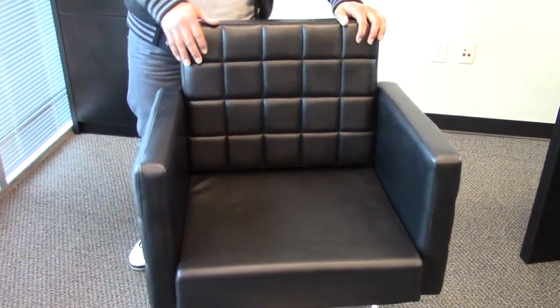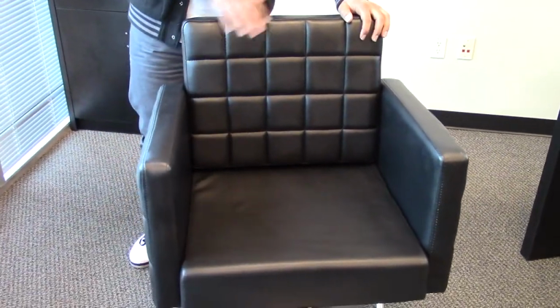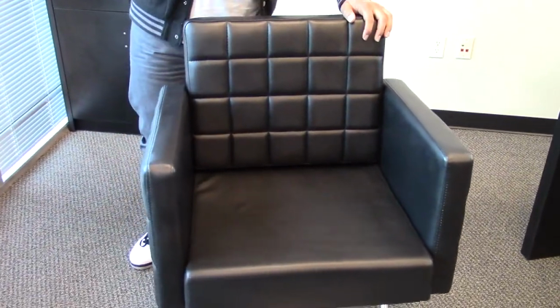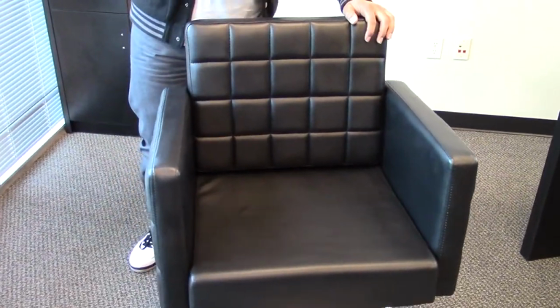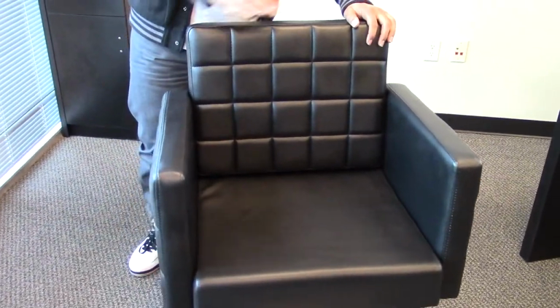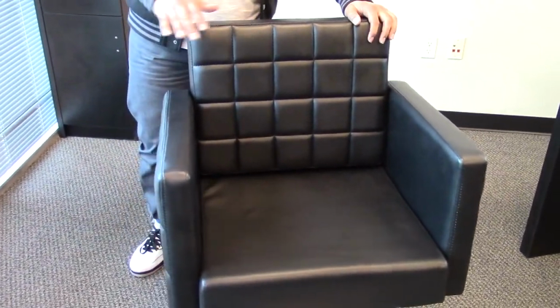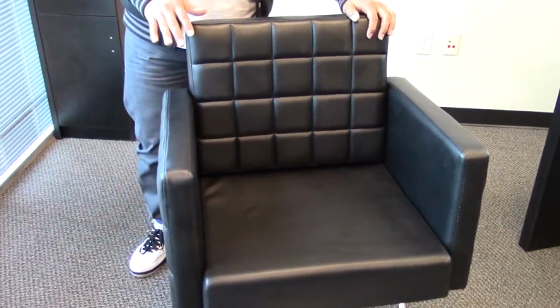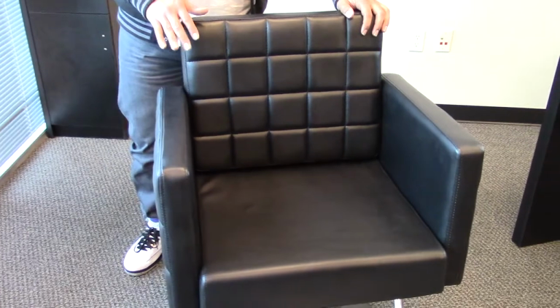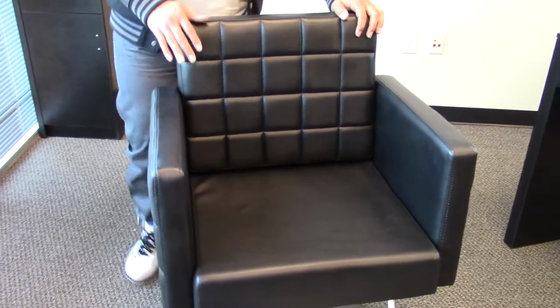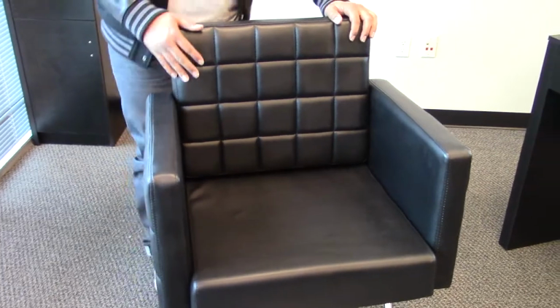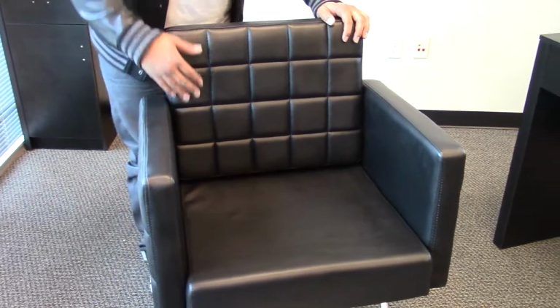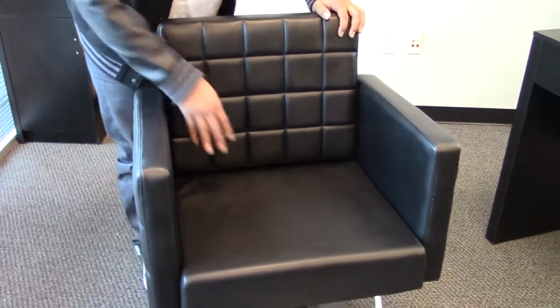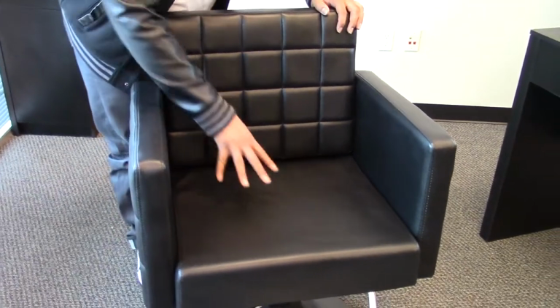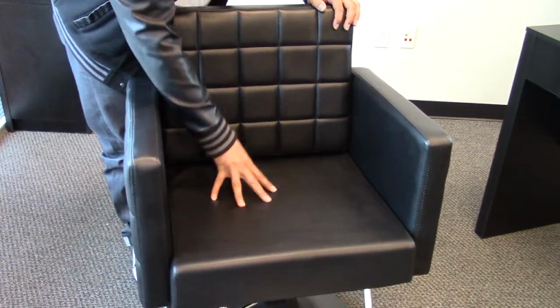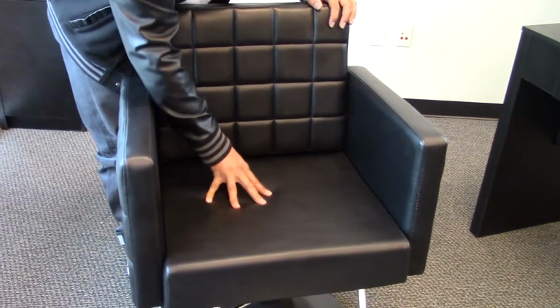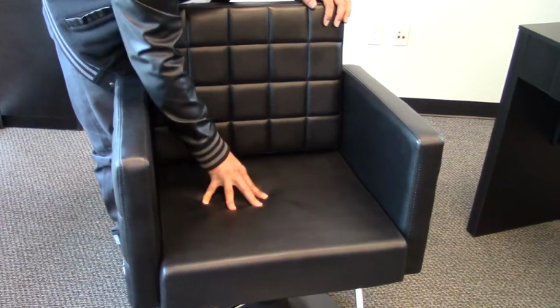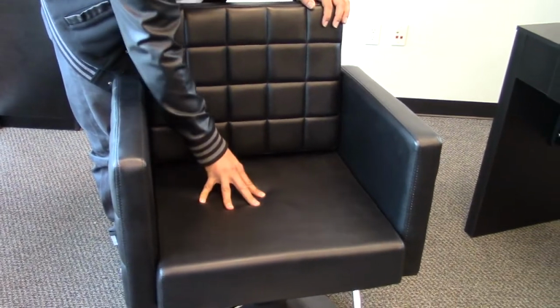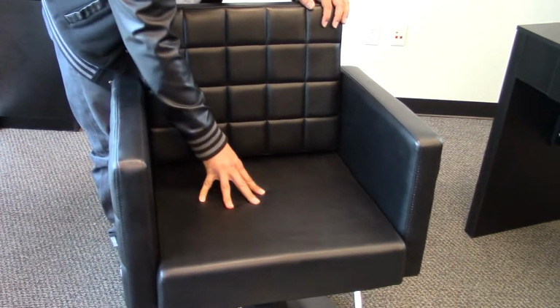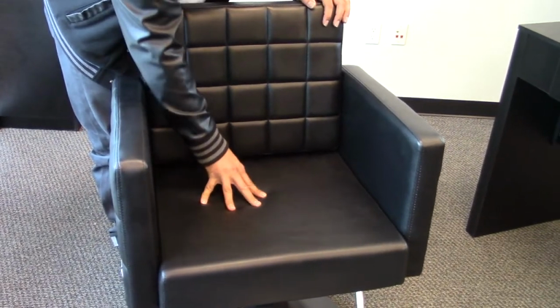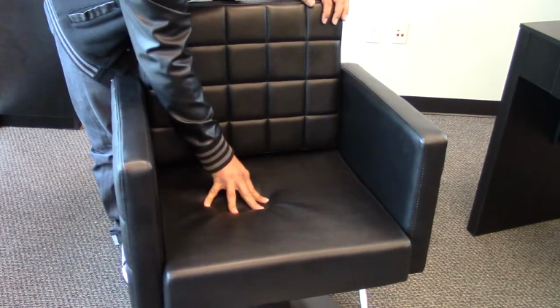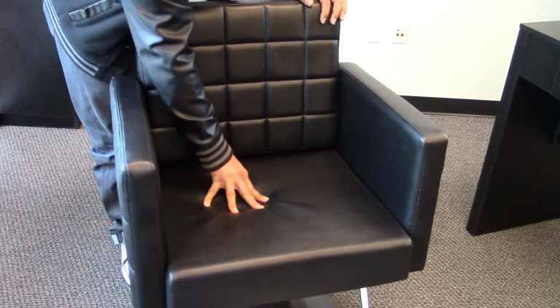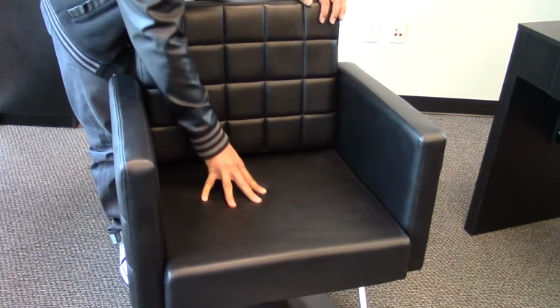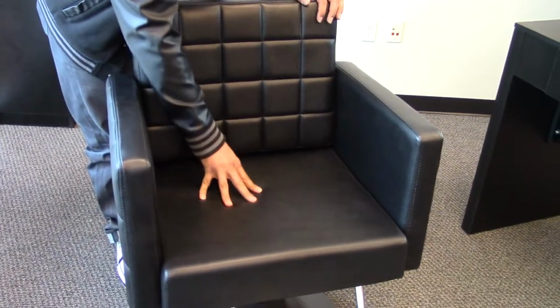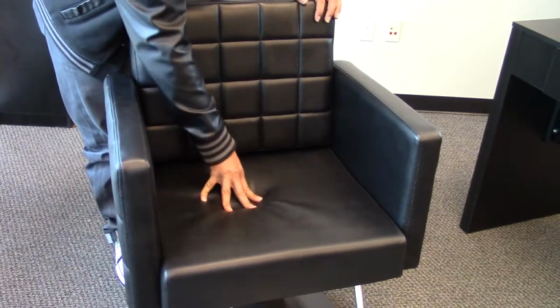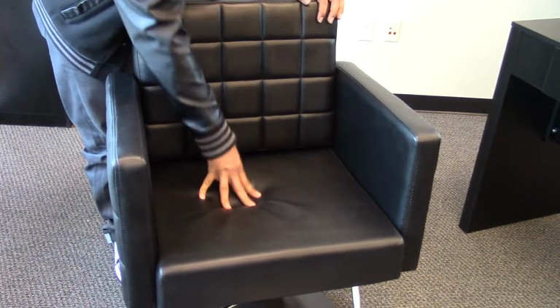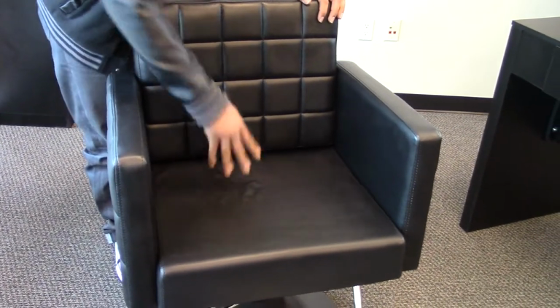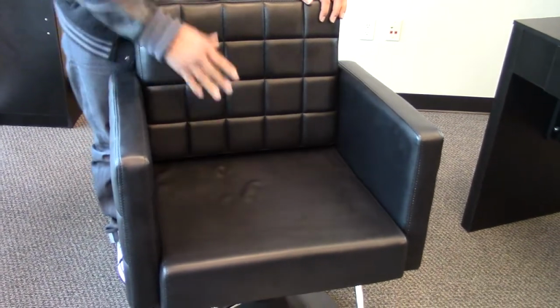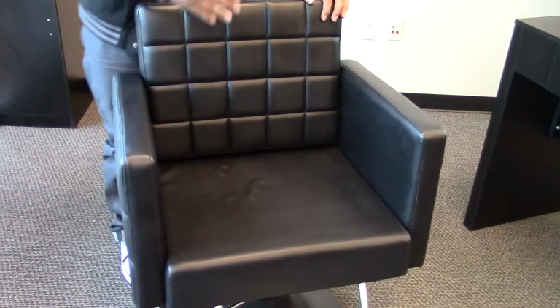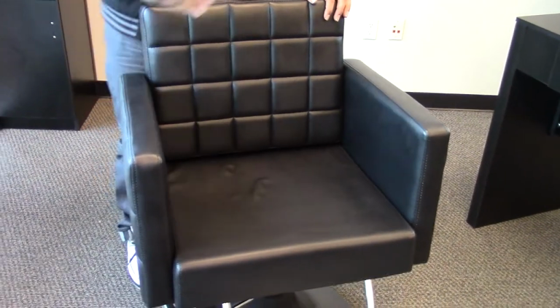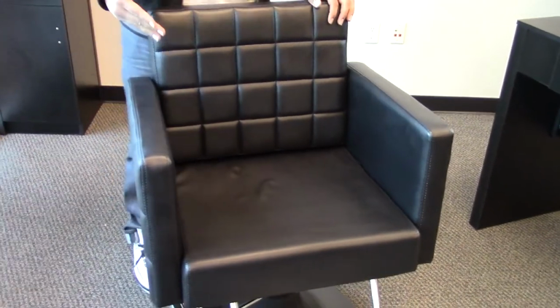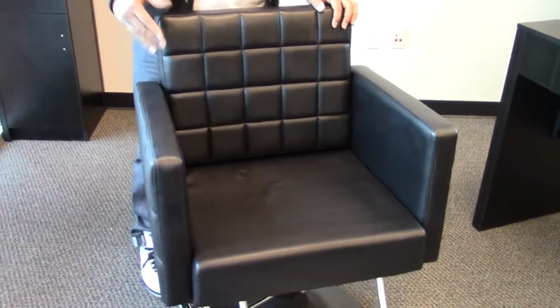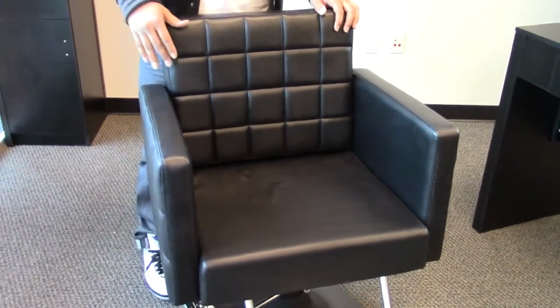It comes with a high grade vinyl, high density memory foam, making sure your seat doesn't lose its shape over the years.